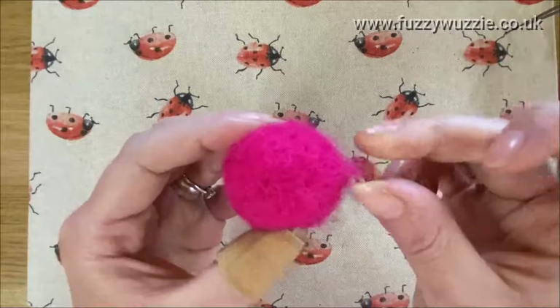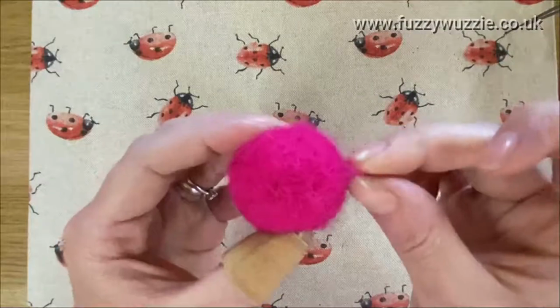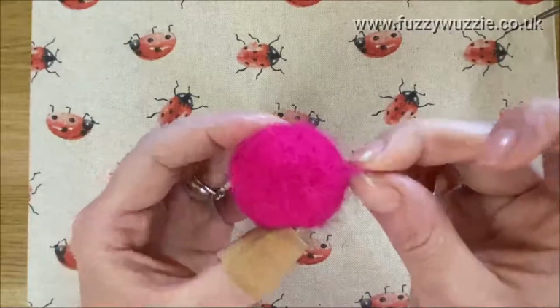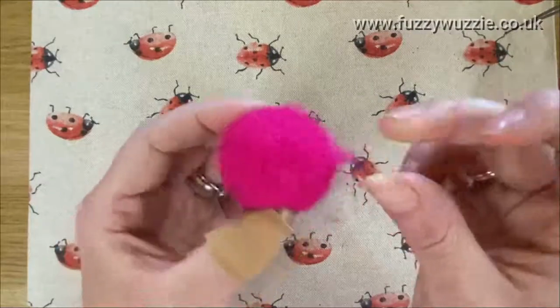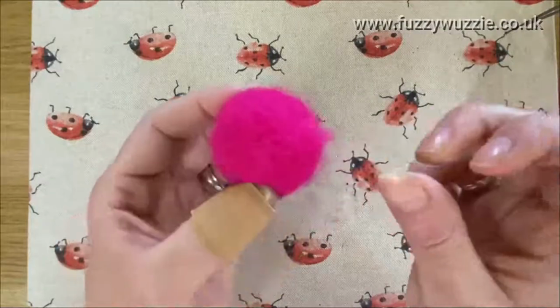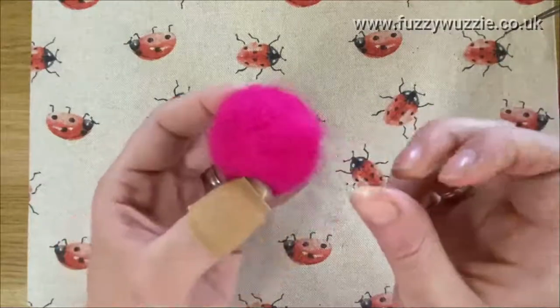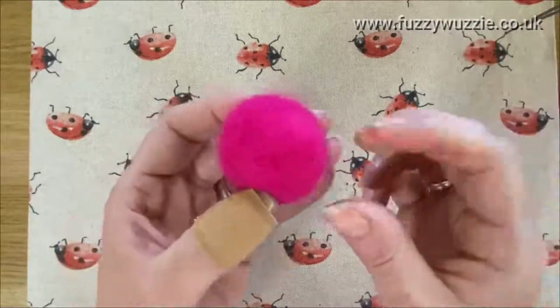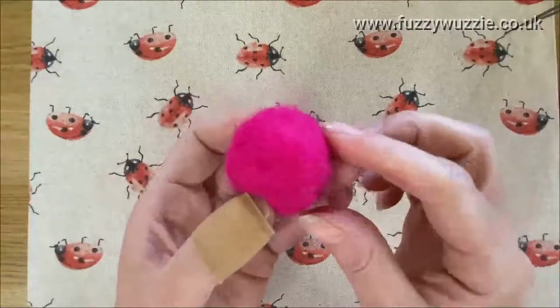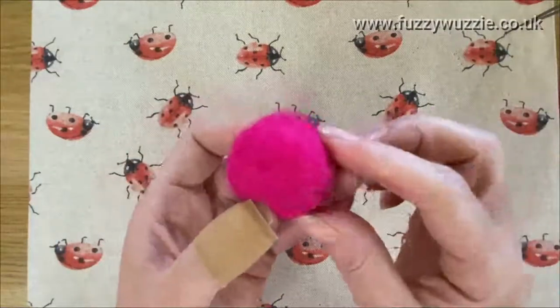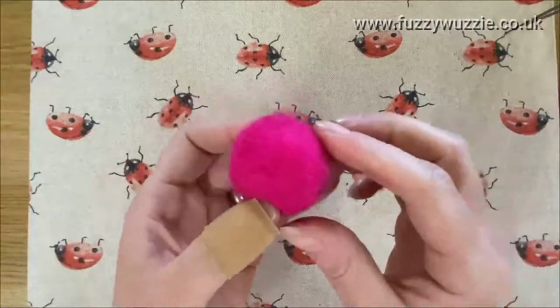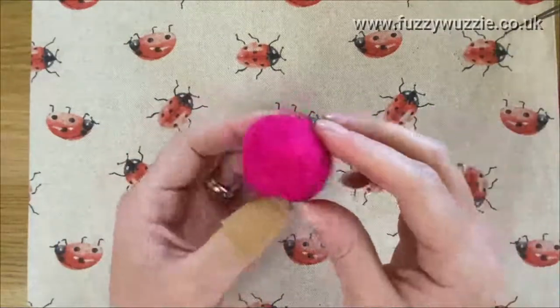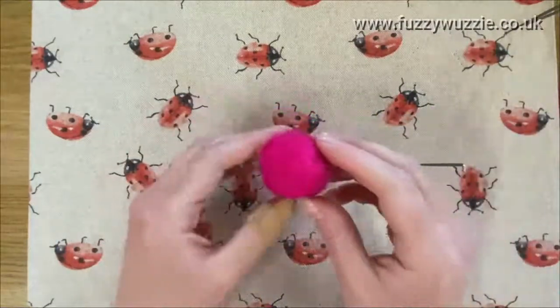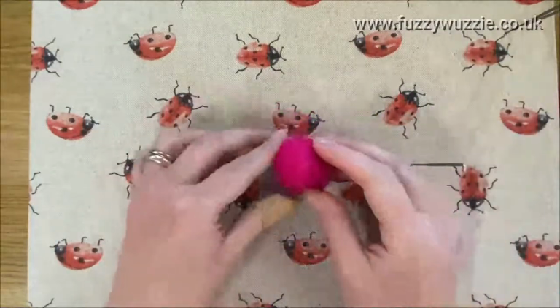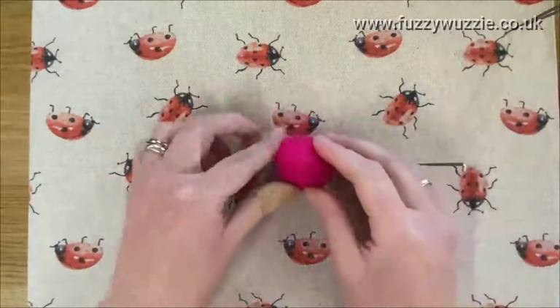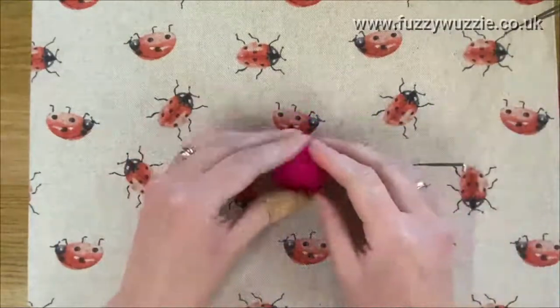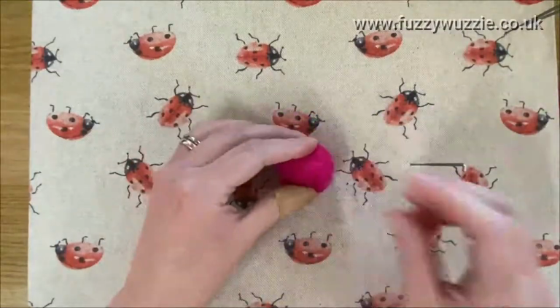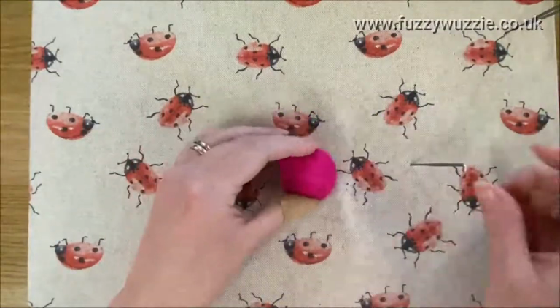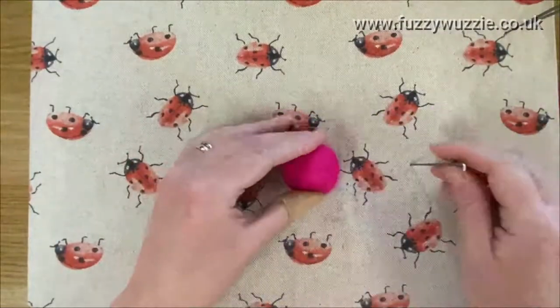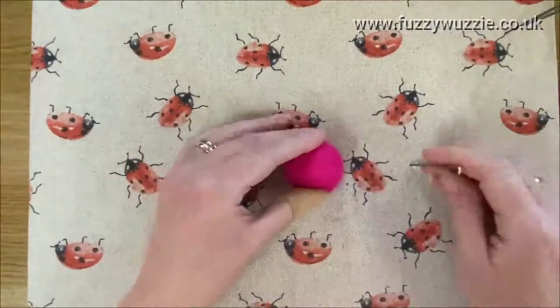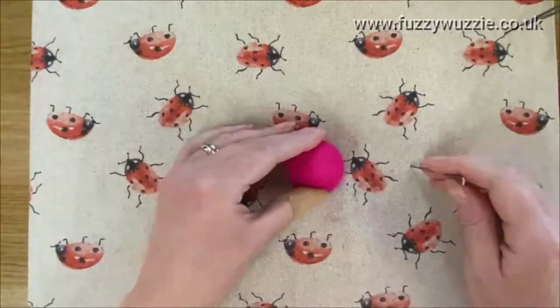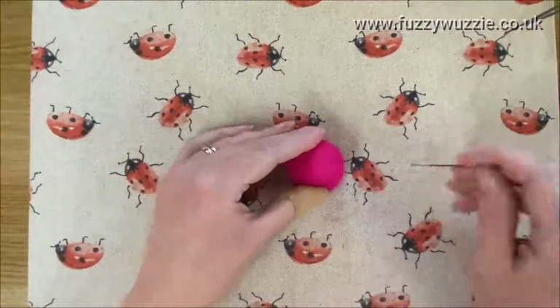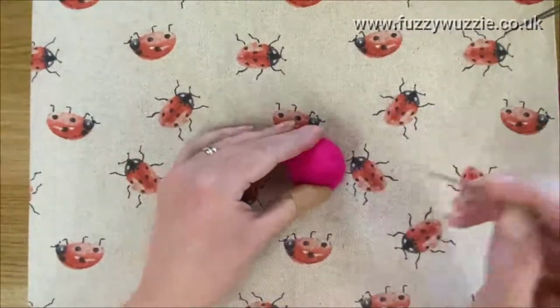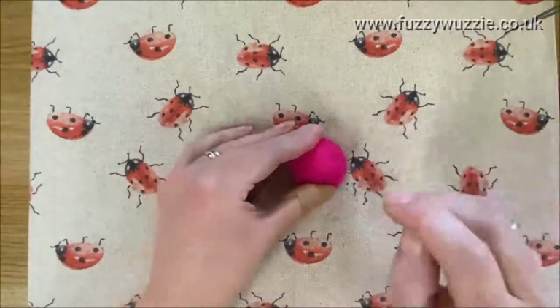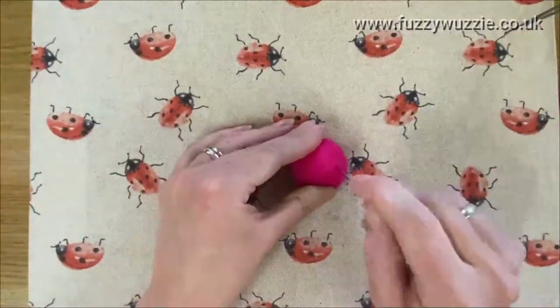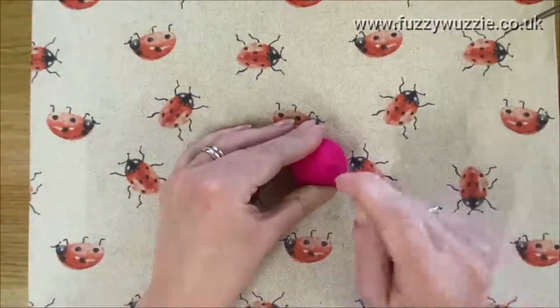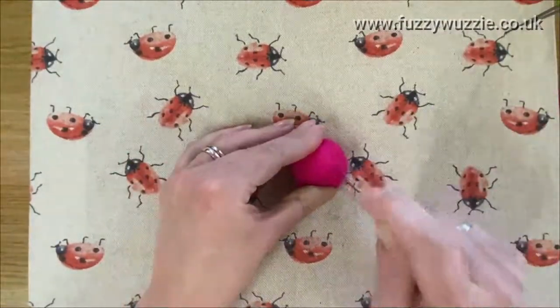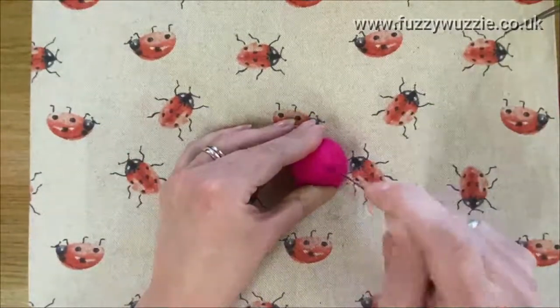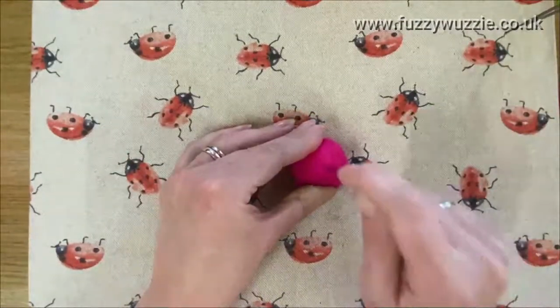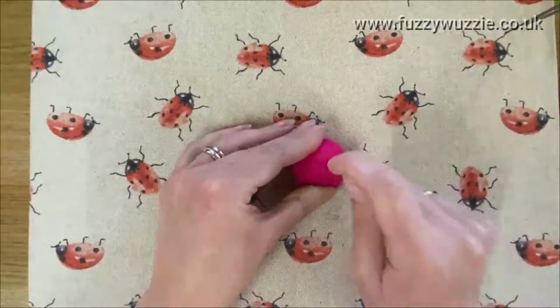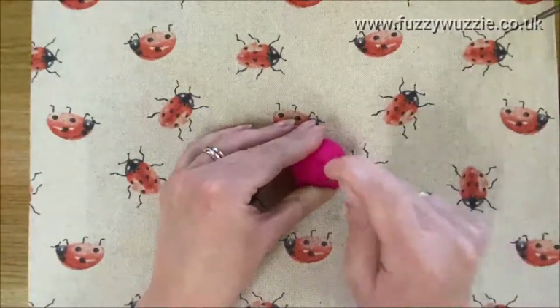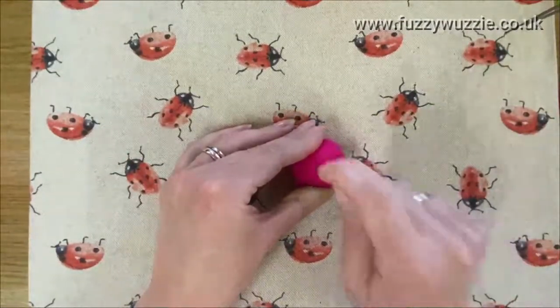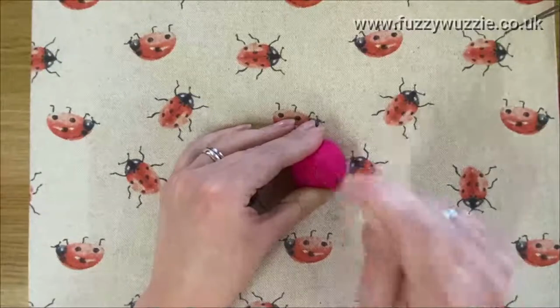I'll show you now — it's tacked on, however it's not felted, because I can still pull that off. So you want to keep going until you can't pull it off.